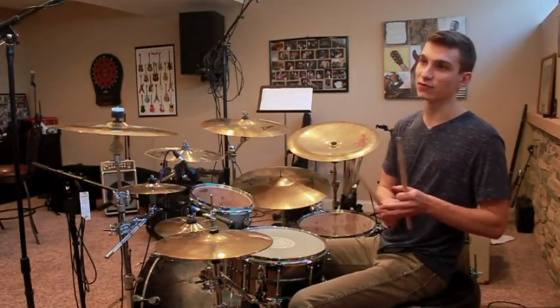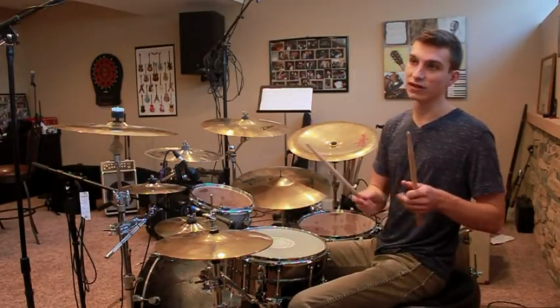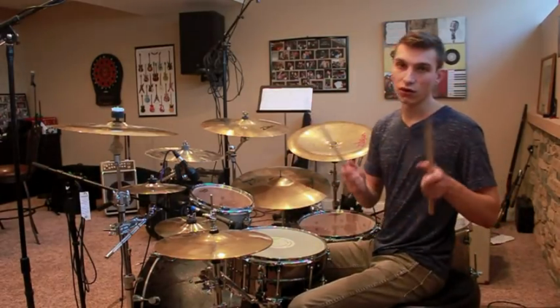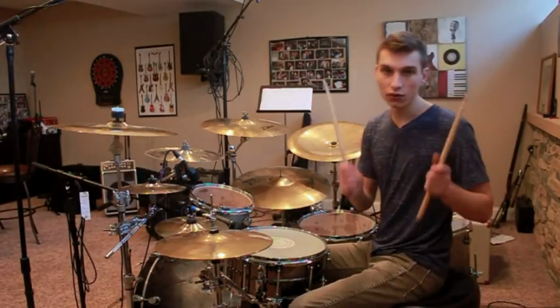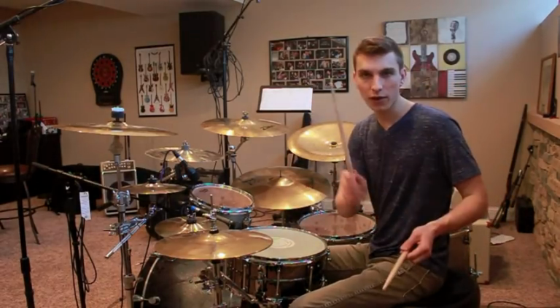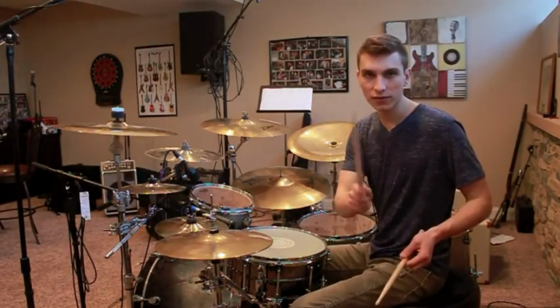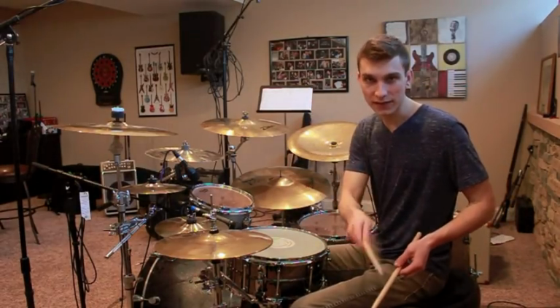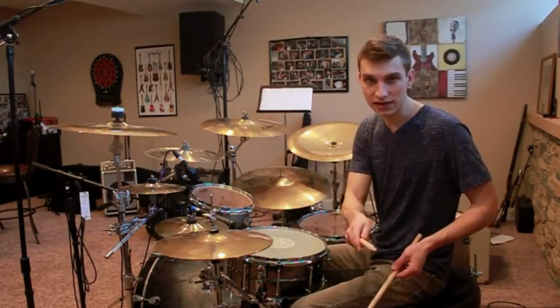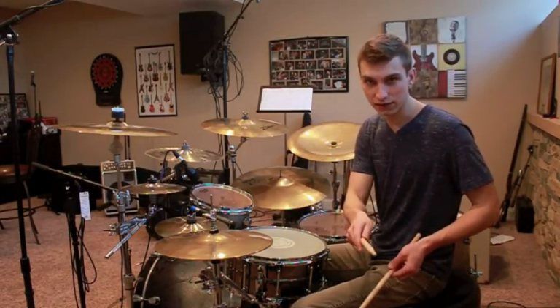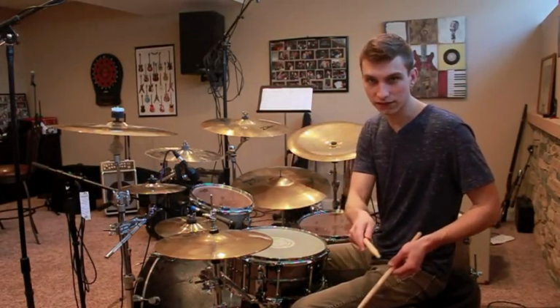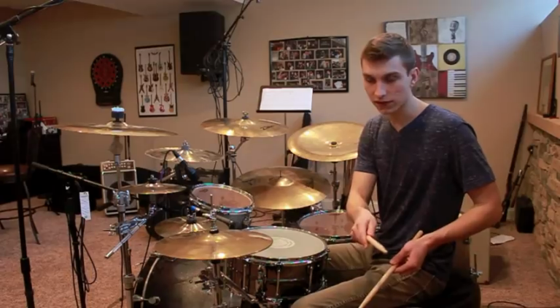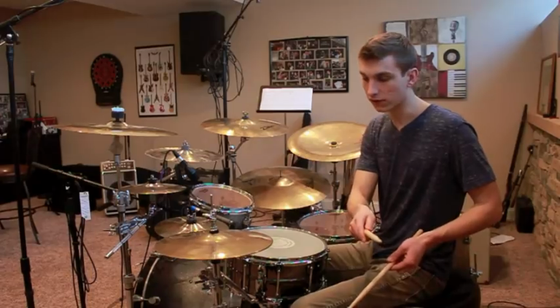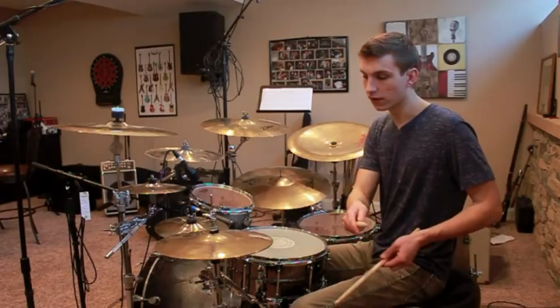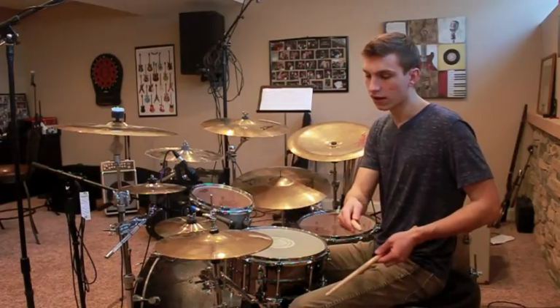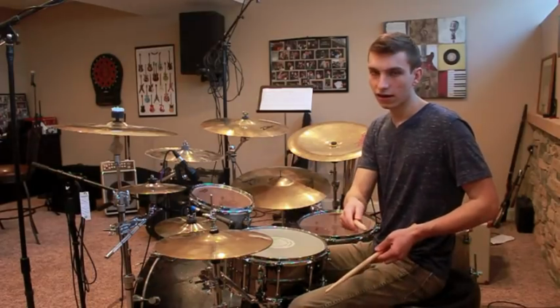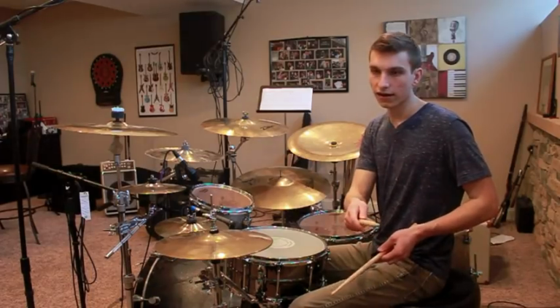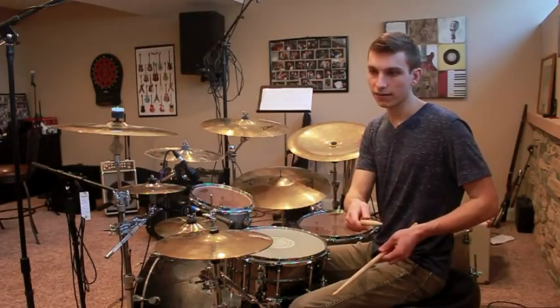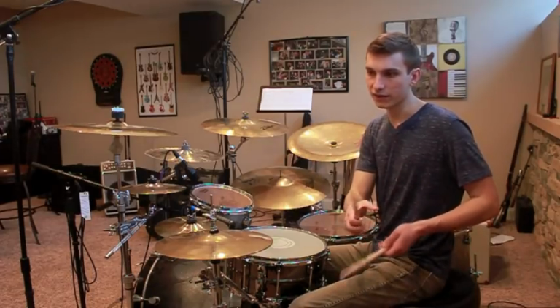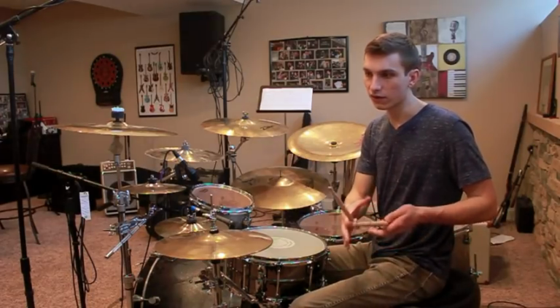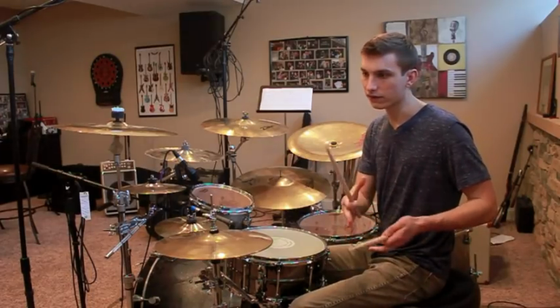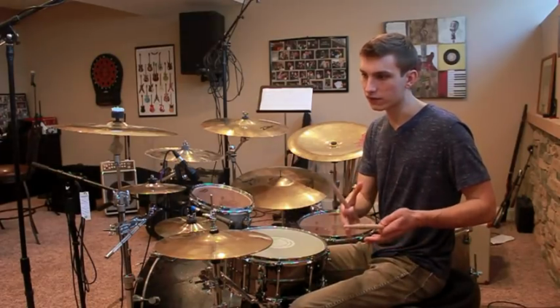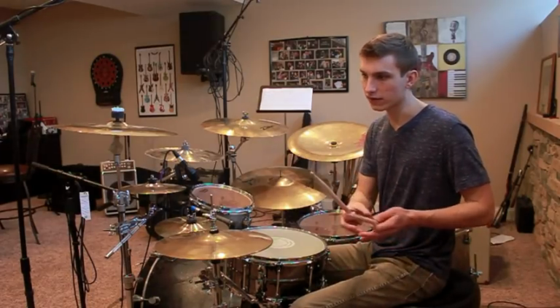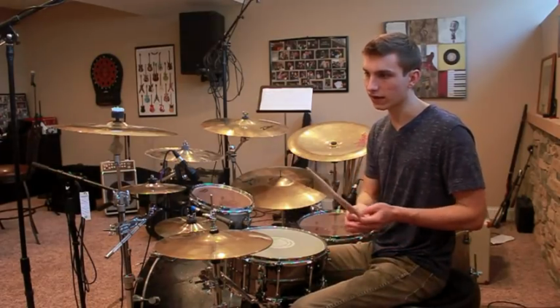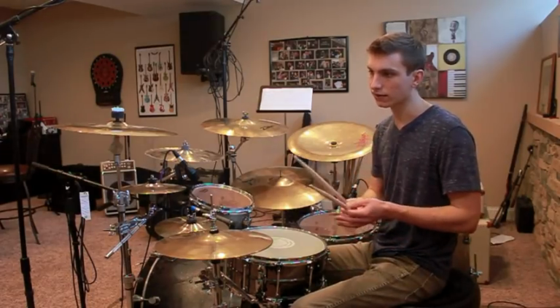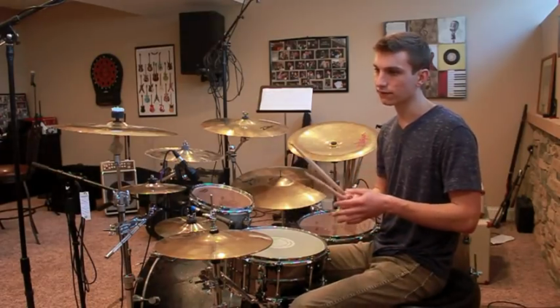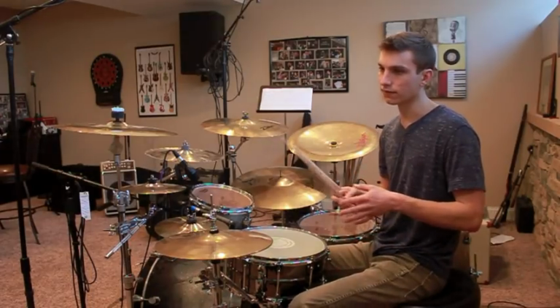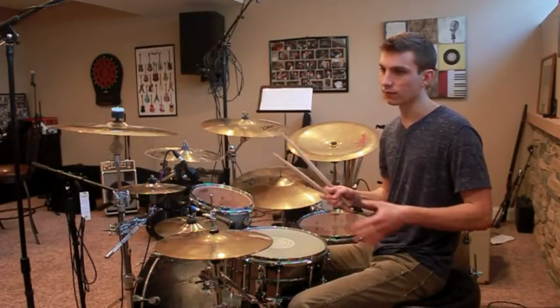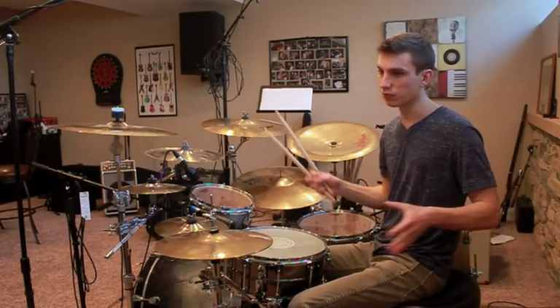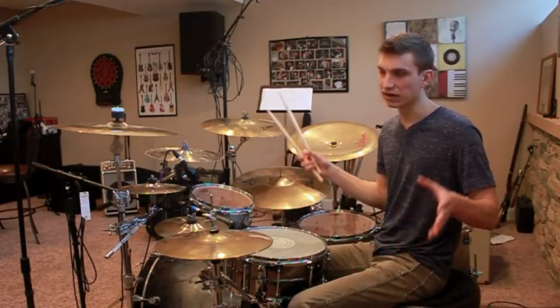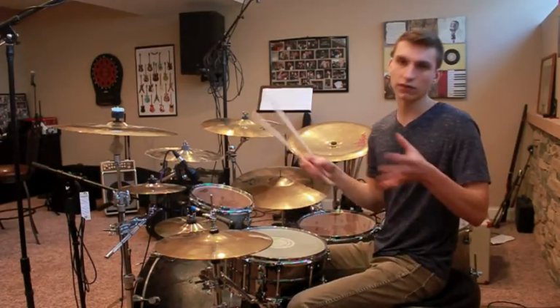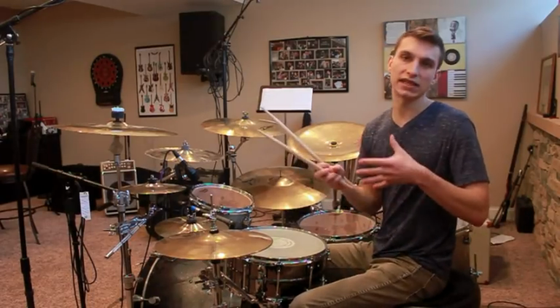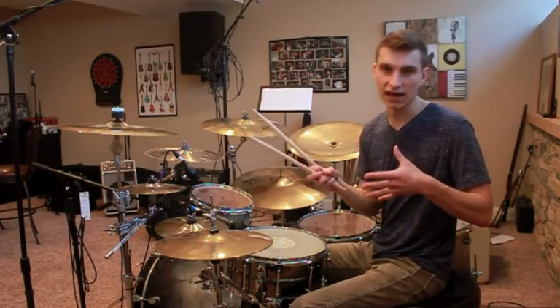Let me just play the whole Part B groove for you, and hopefully you can kind of bring it all together.